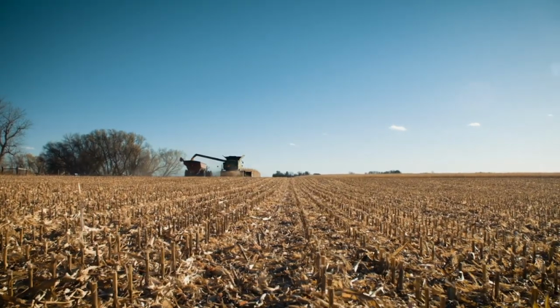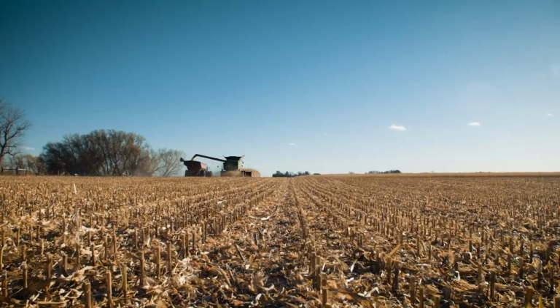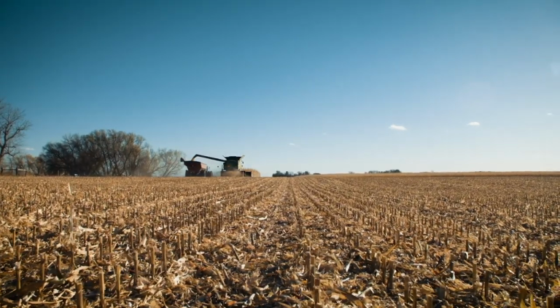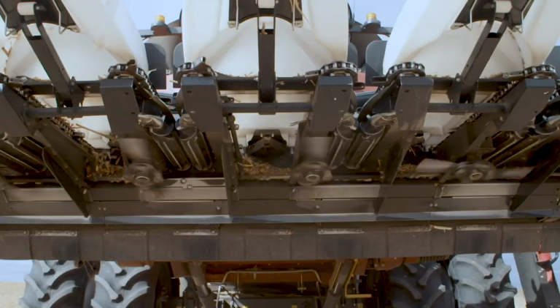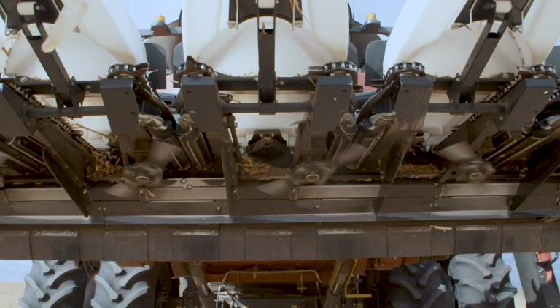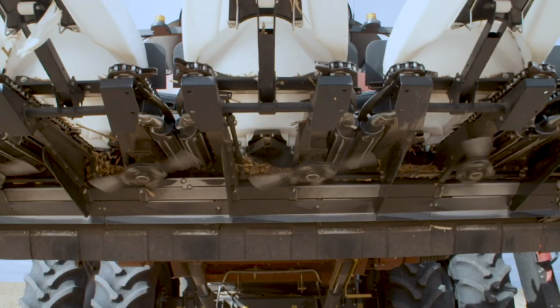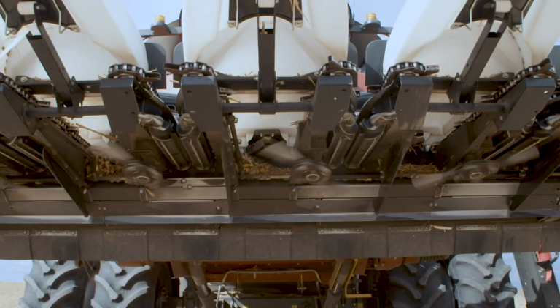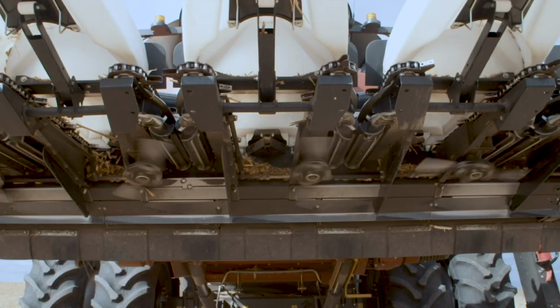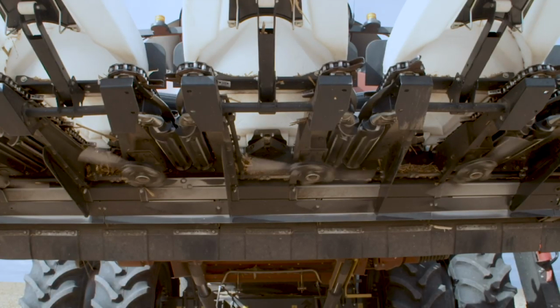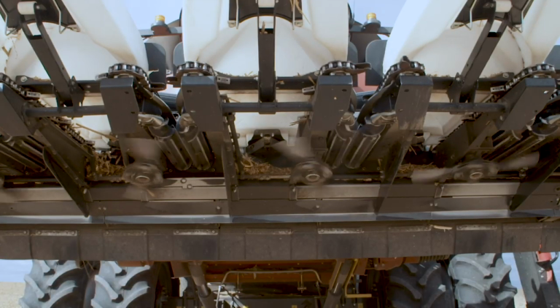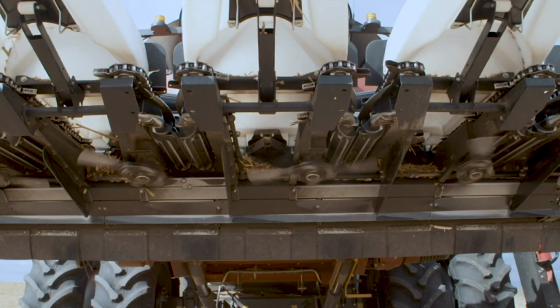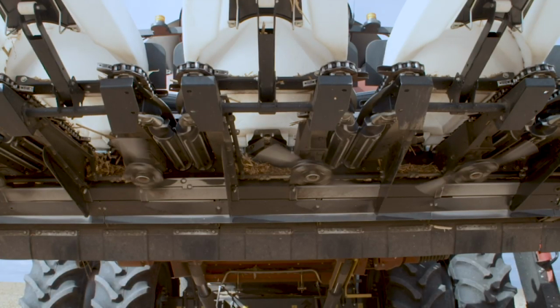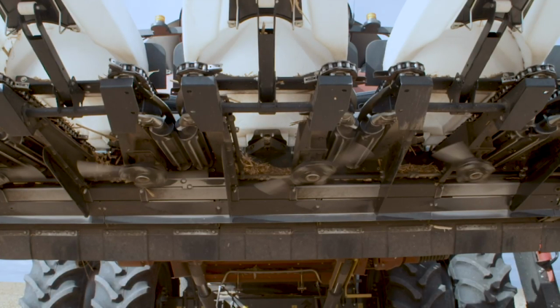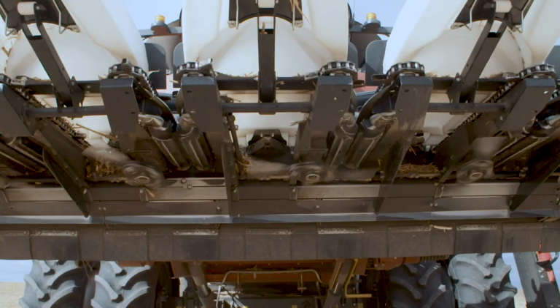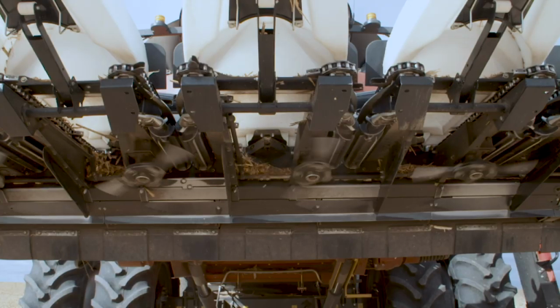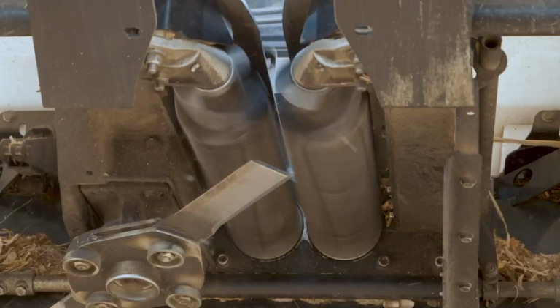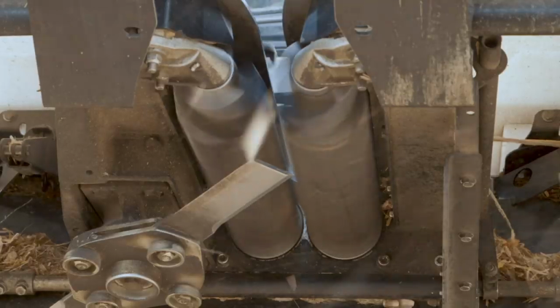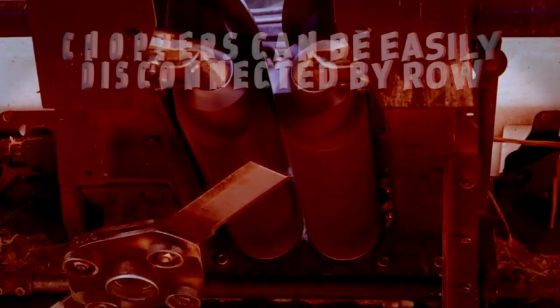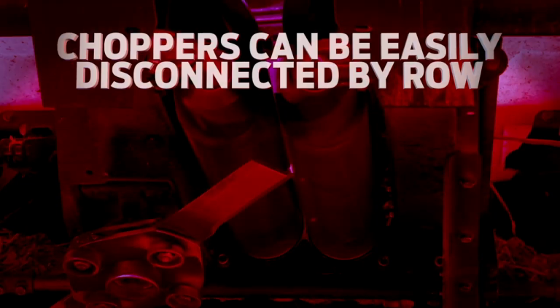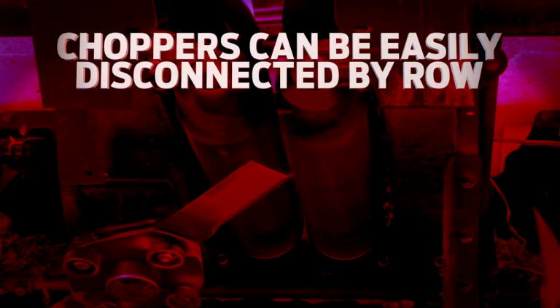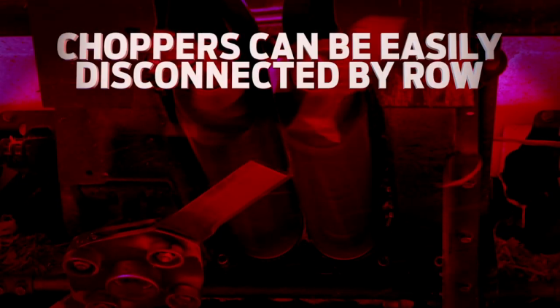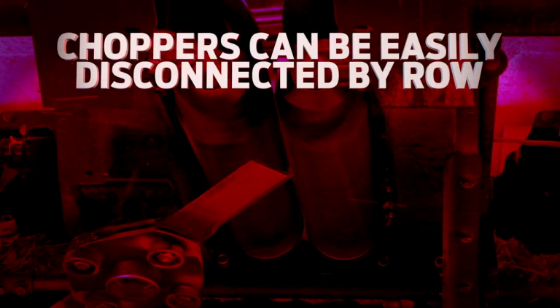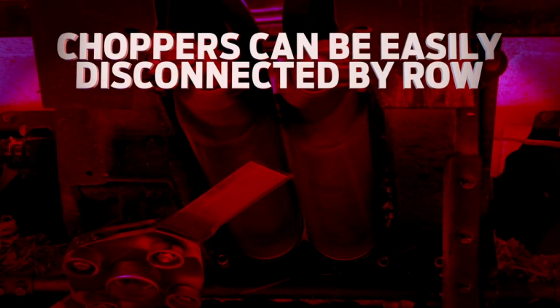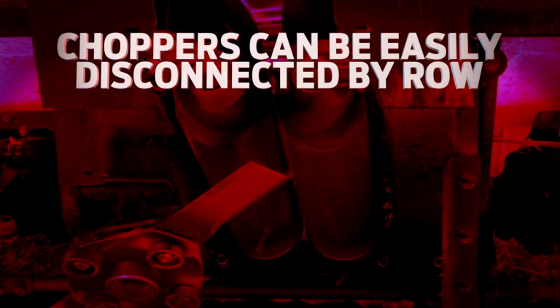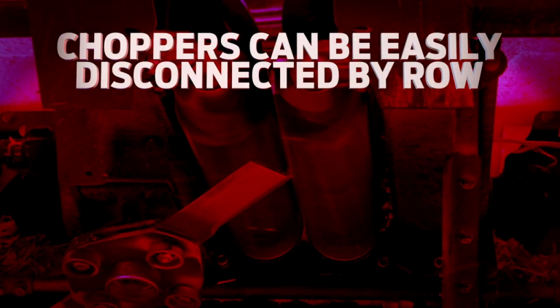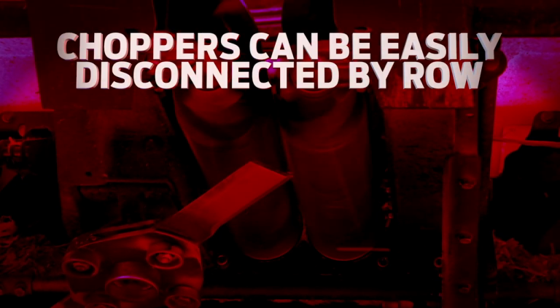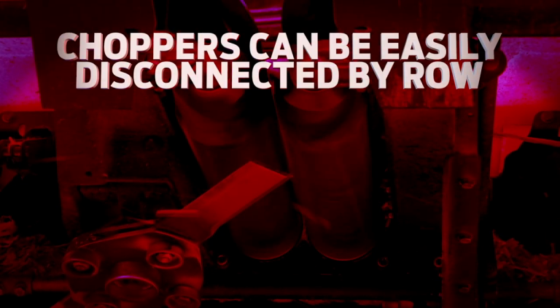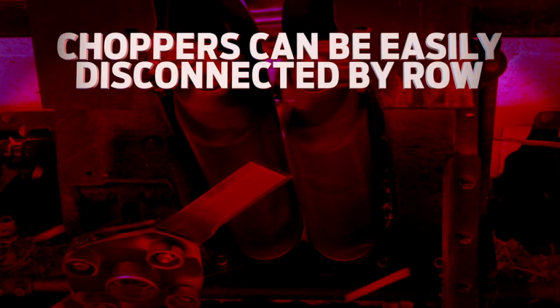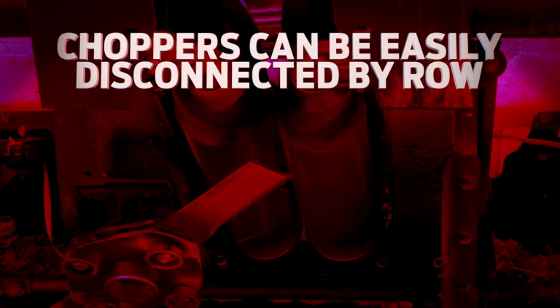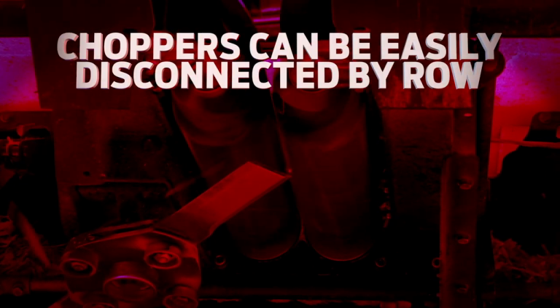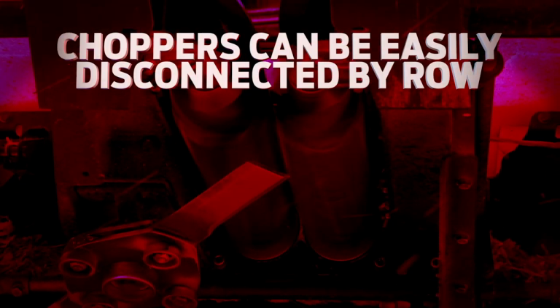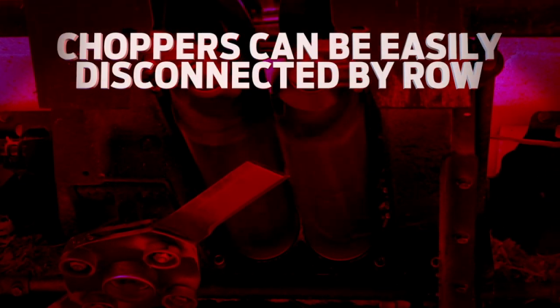Operators will enjoy the direct positive drive from the specially designed high-capacity aluminum gearbox and slip clutch that powers each row unit.